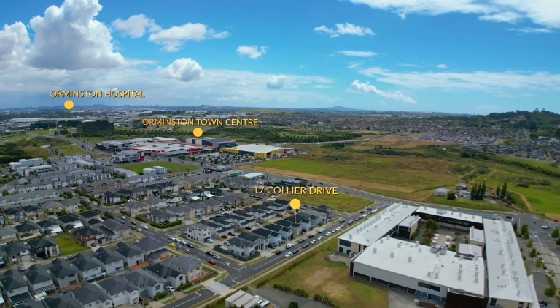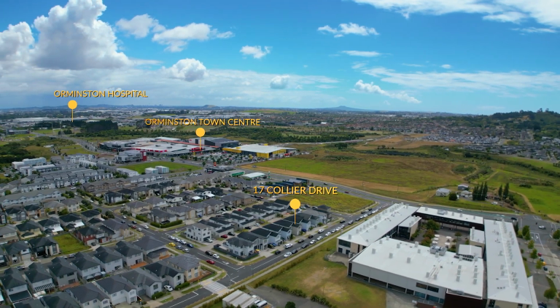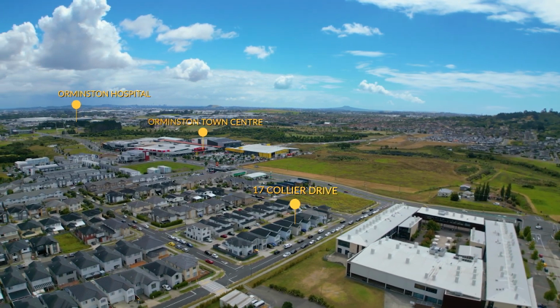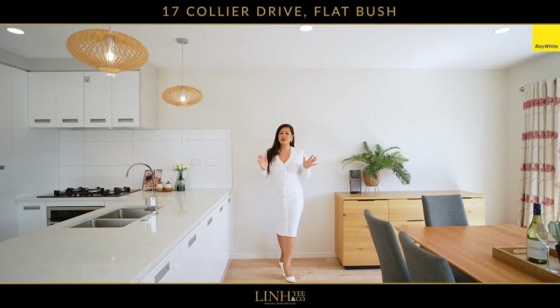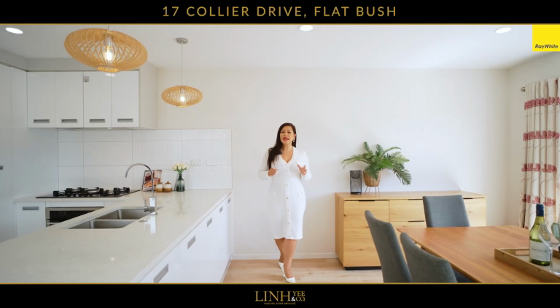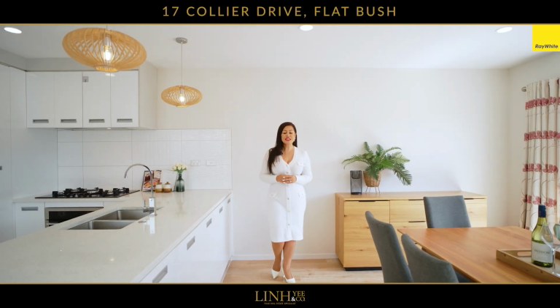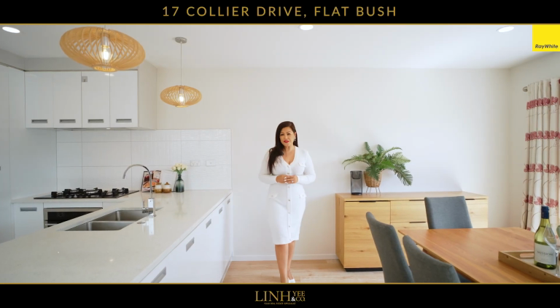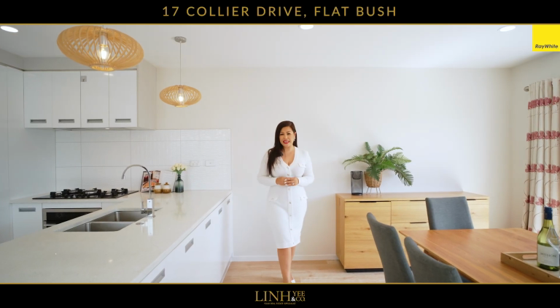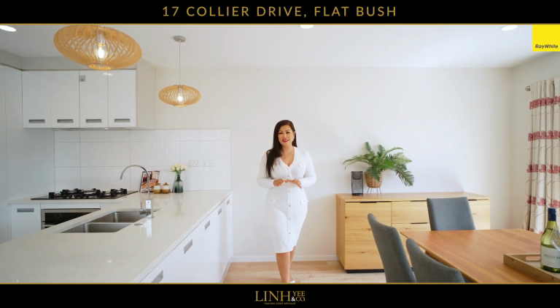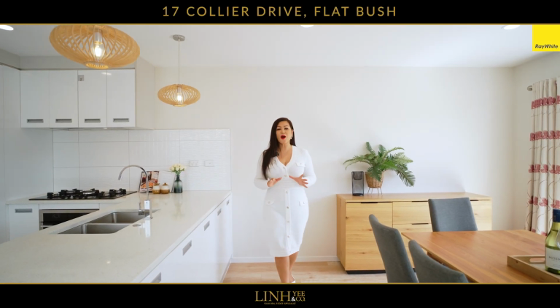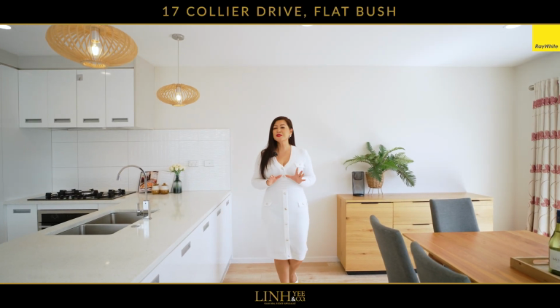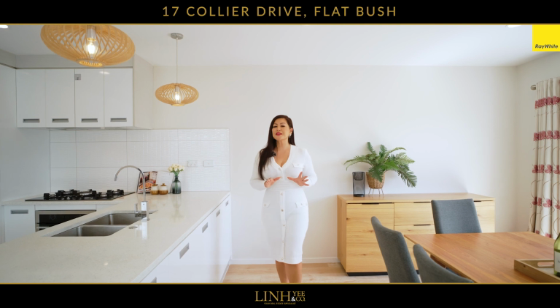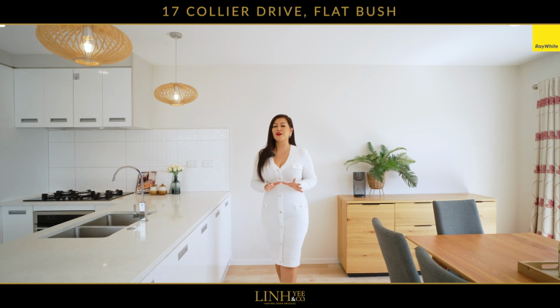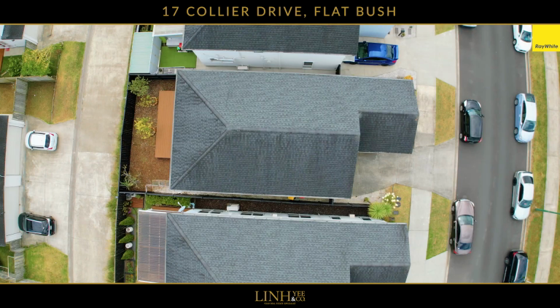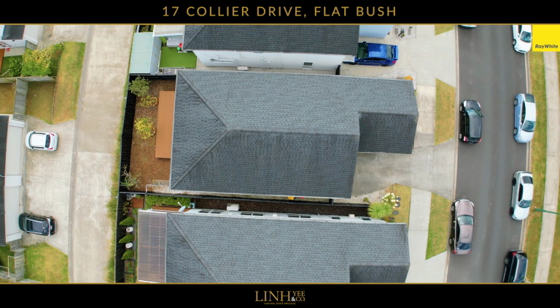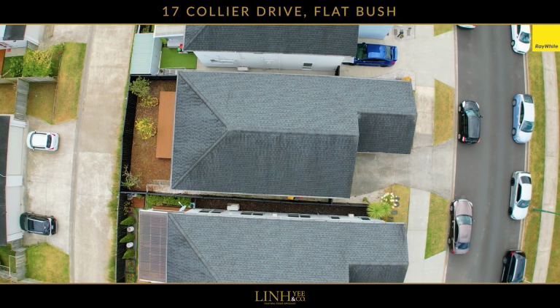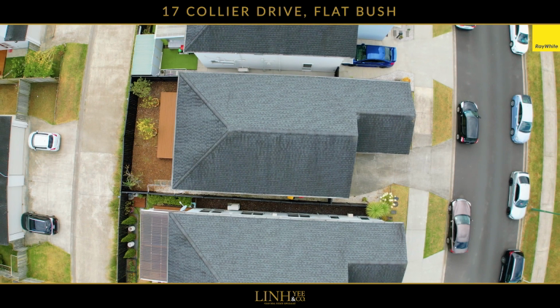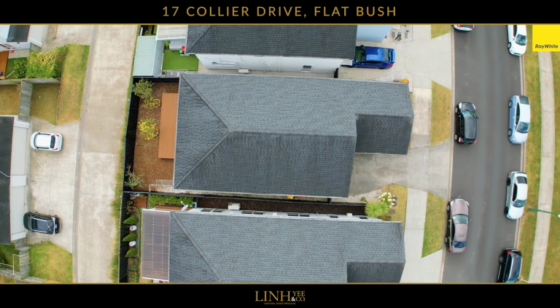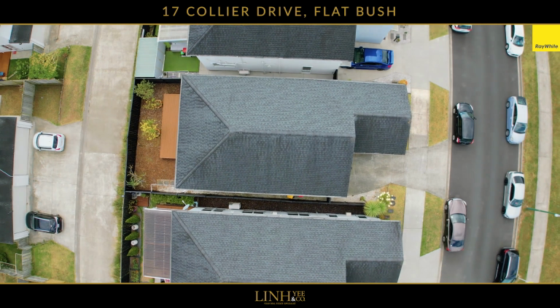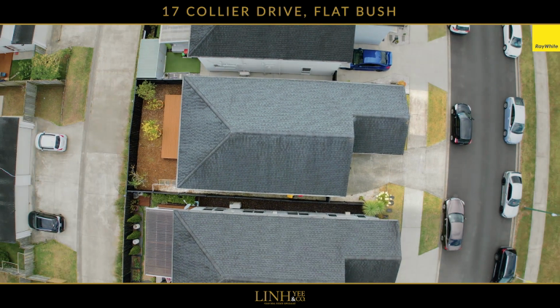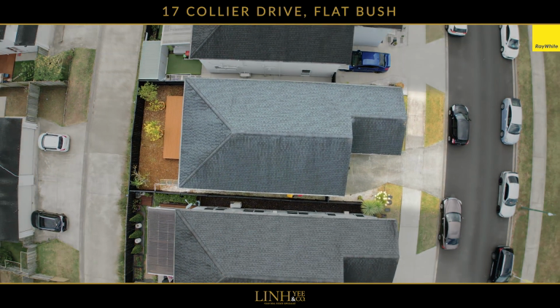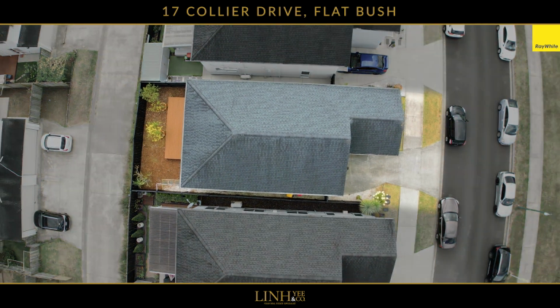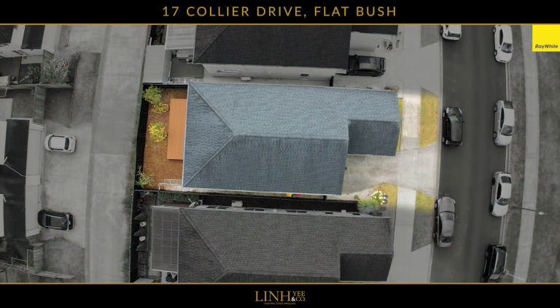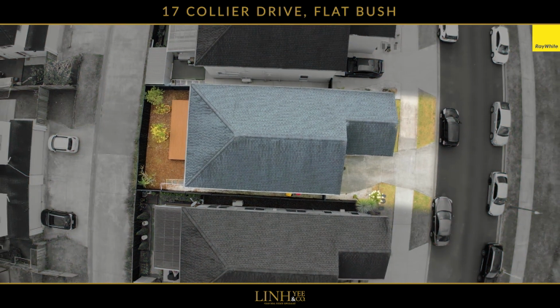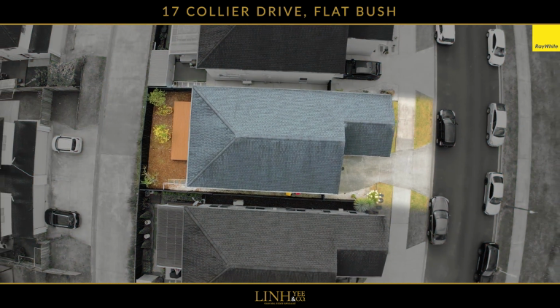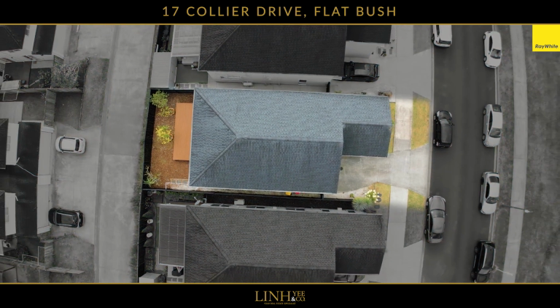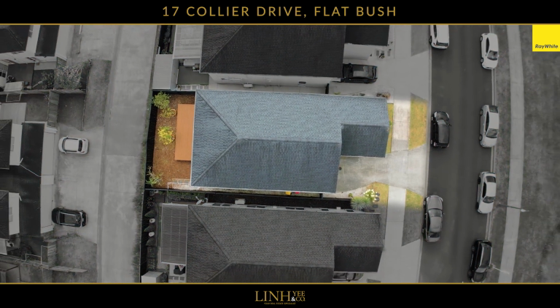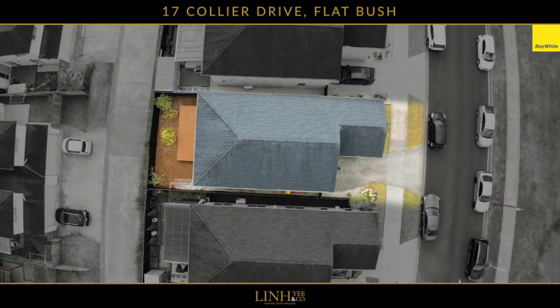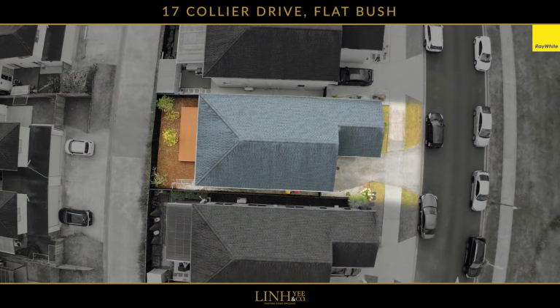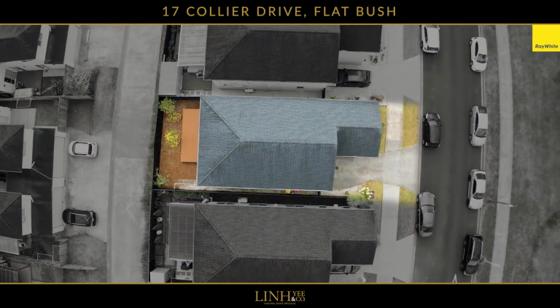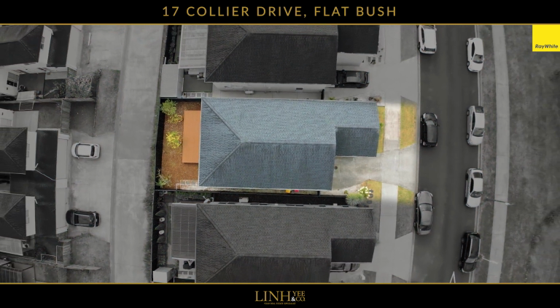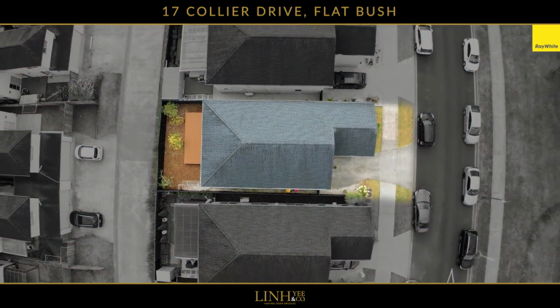Built in 2015, this home spans across 198 square meters with the gold standard of the freehold title.